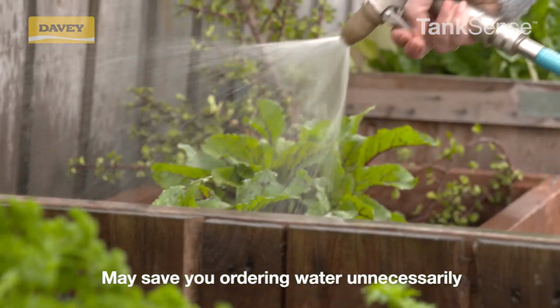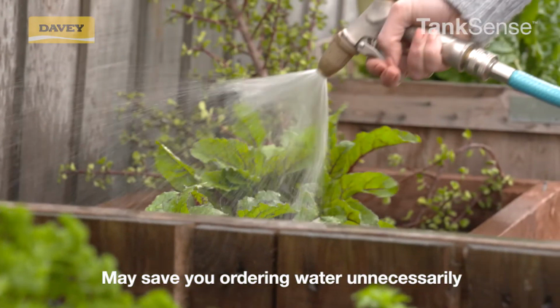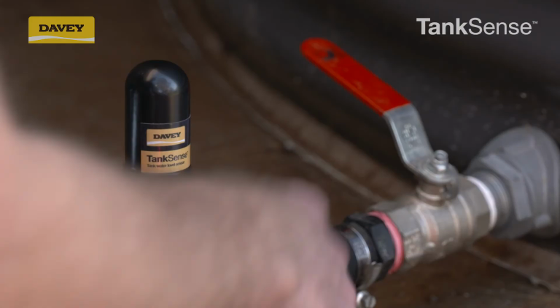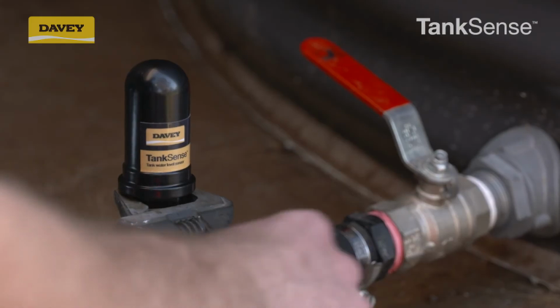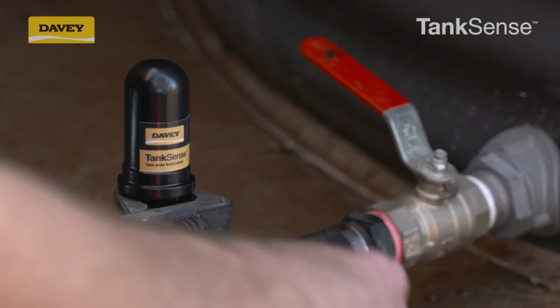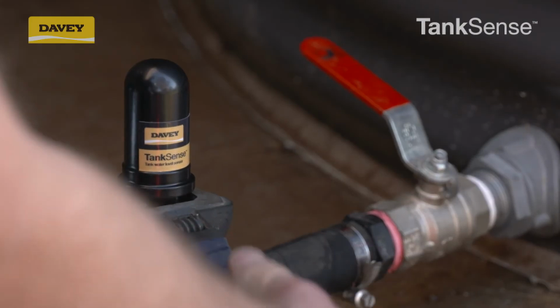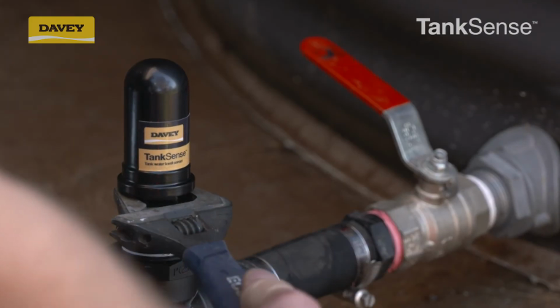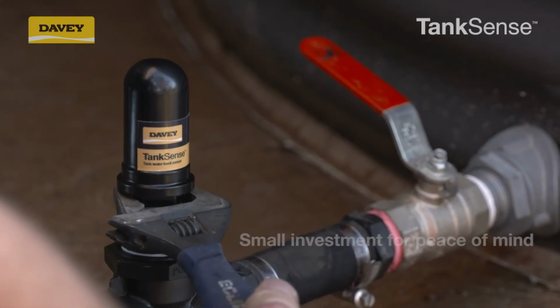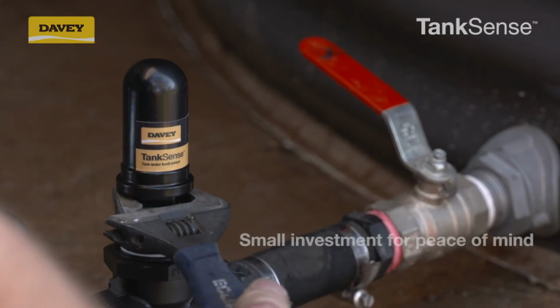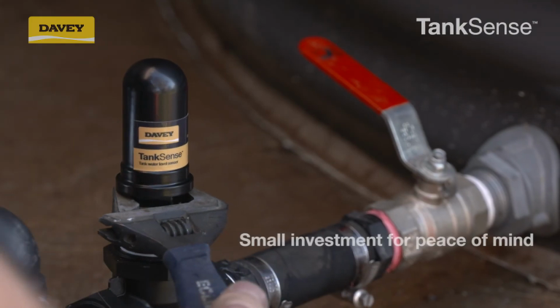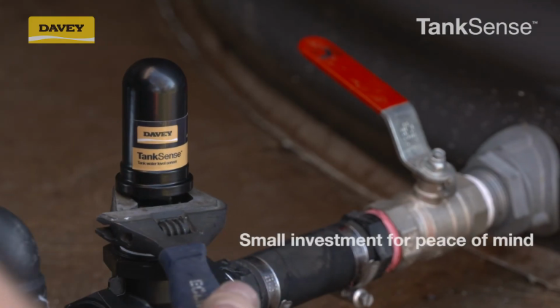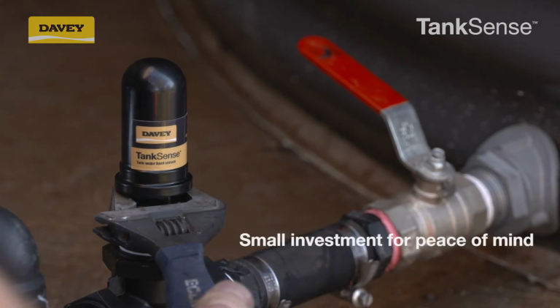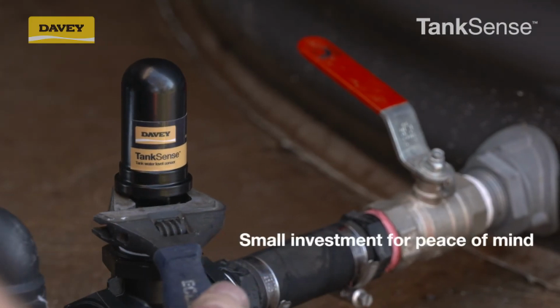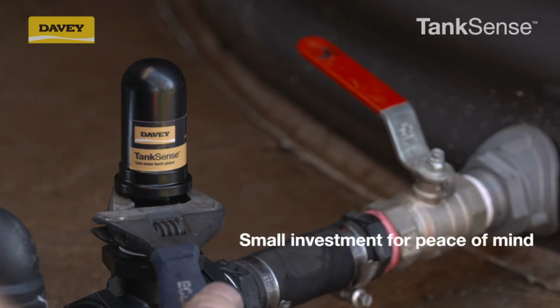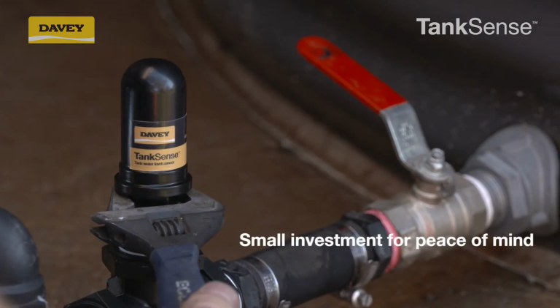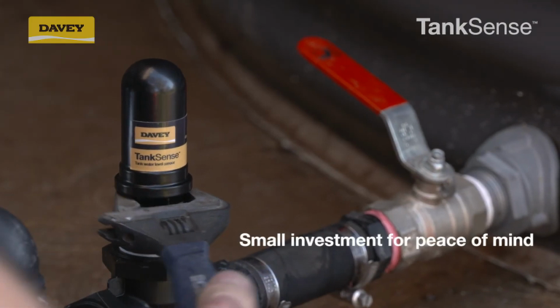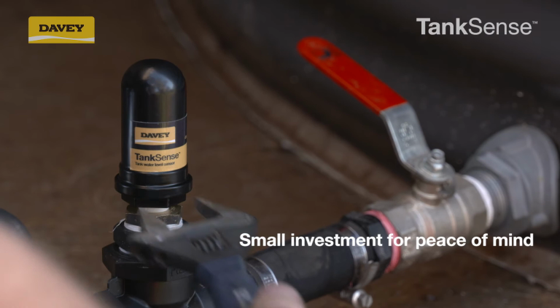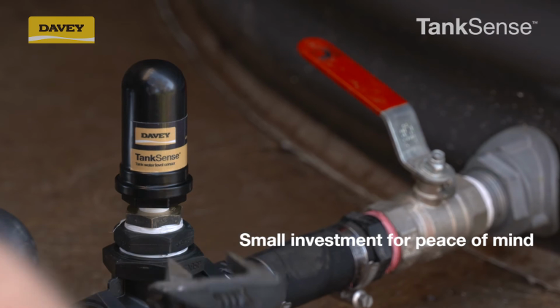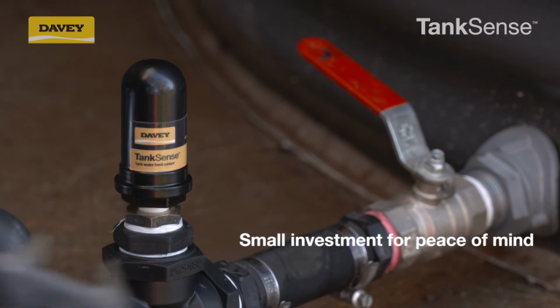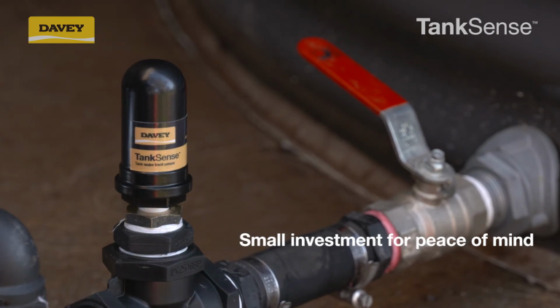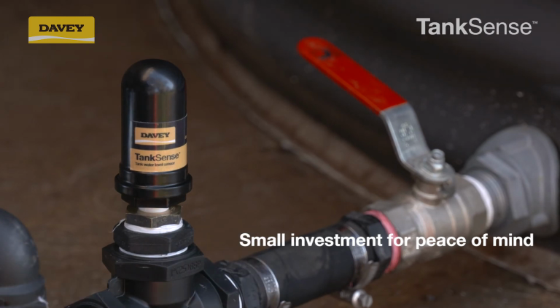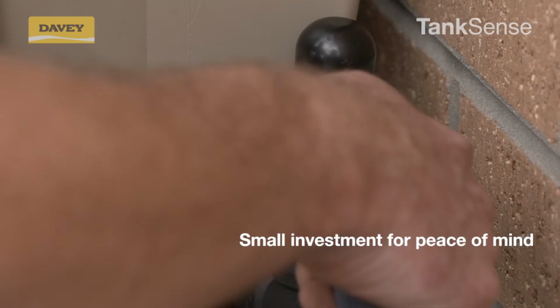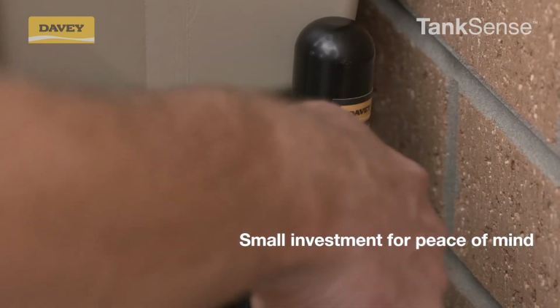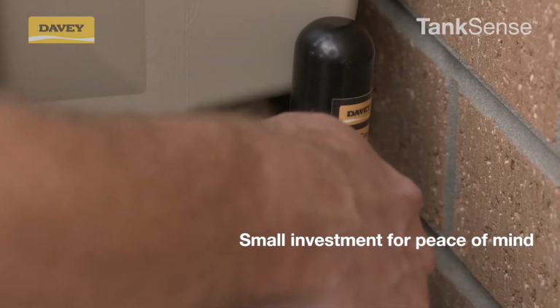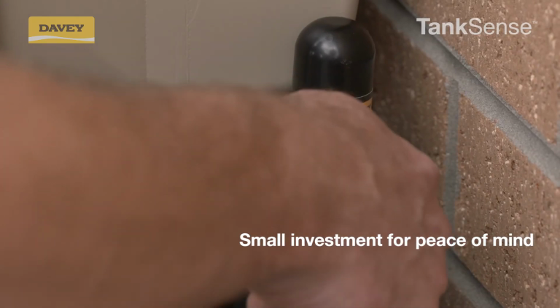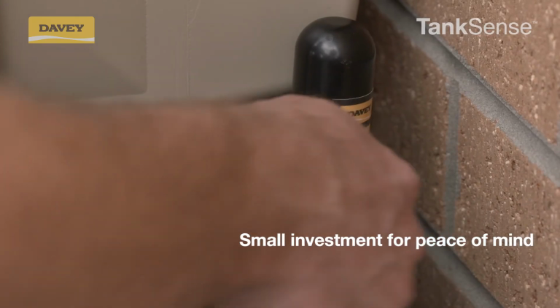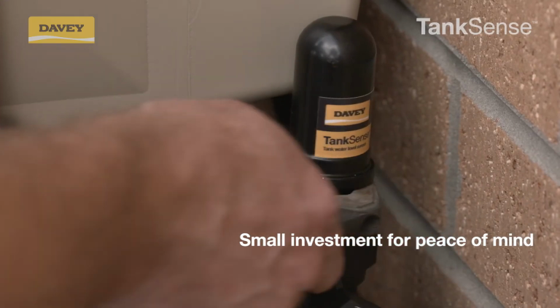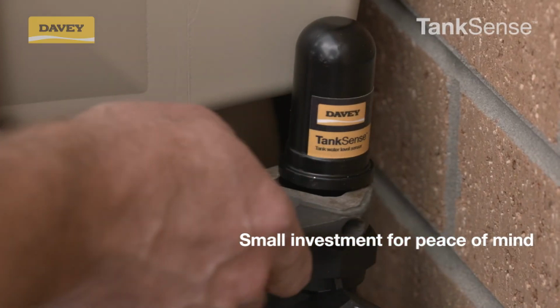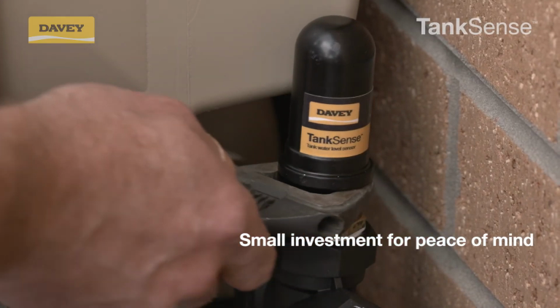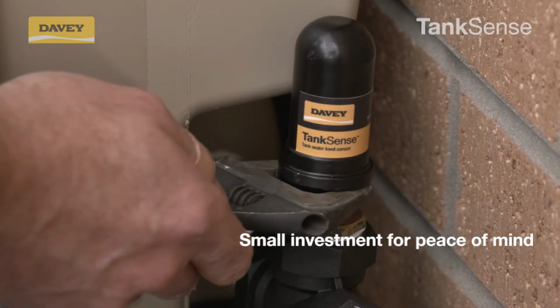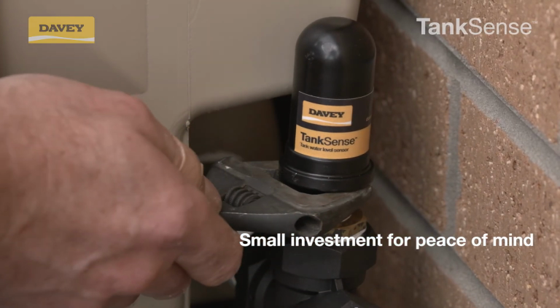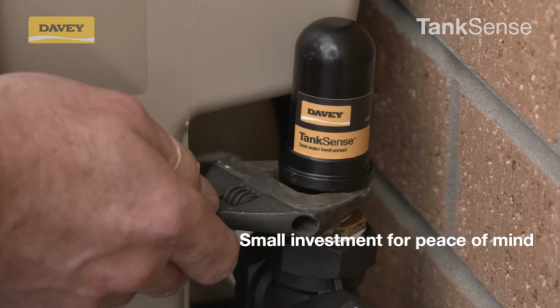The Davey Tank Sense is a small investment for peace of mind so you never run out of water.